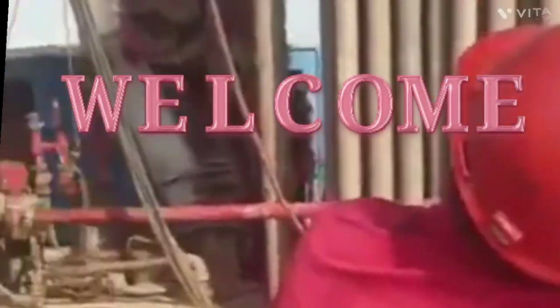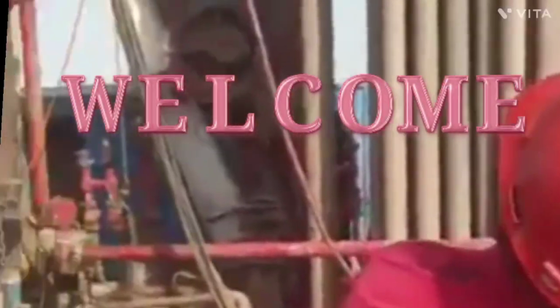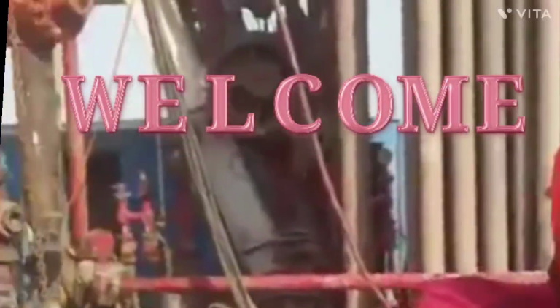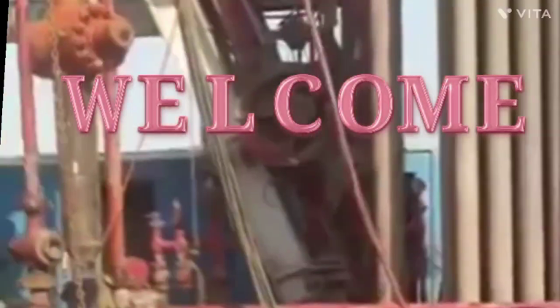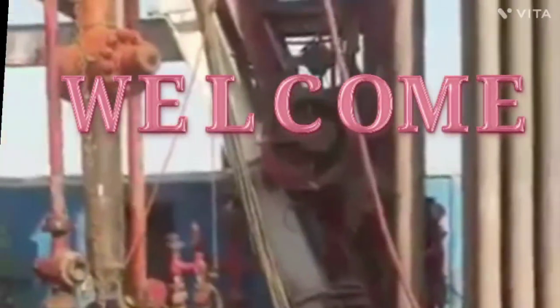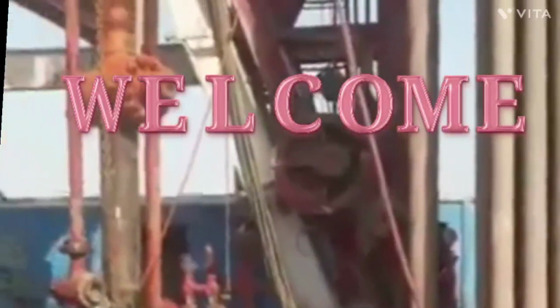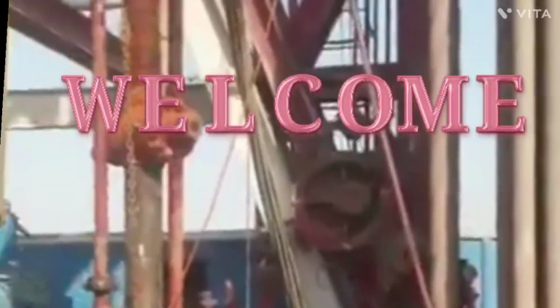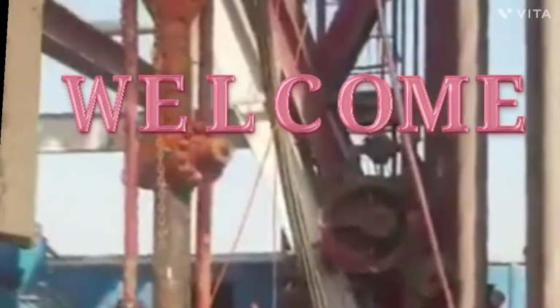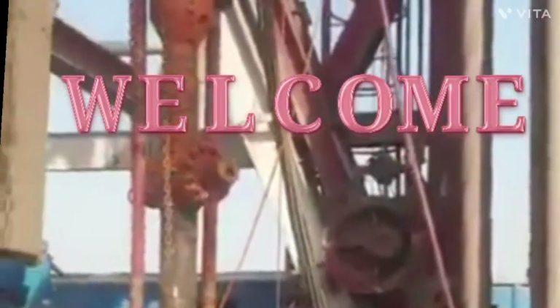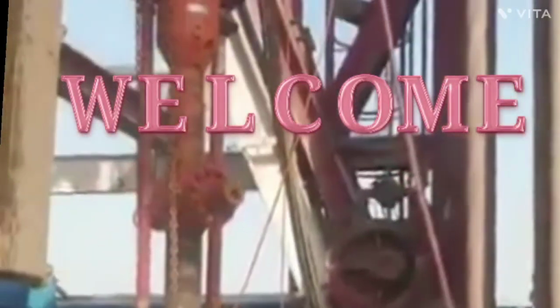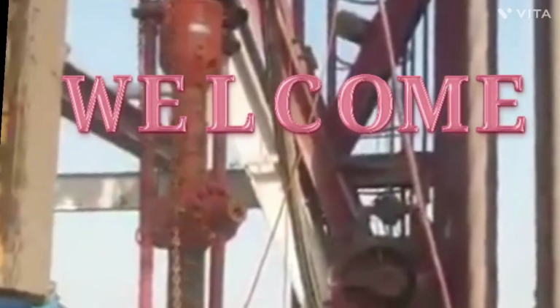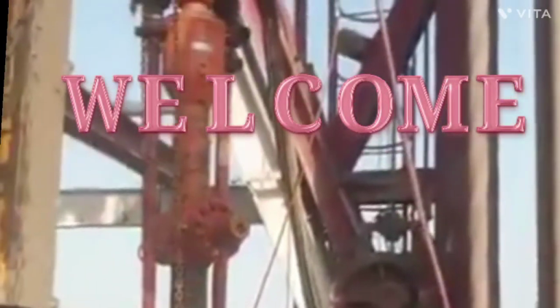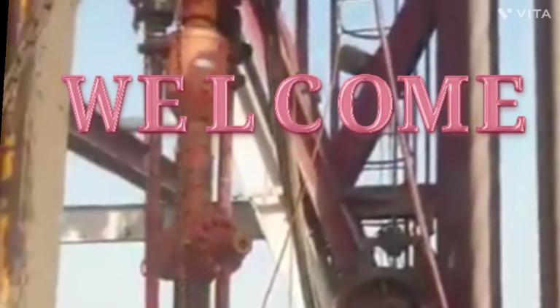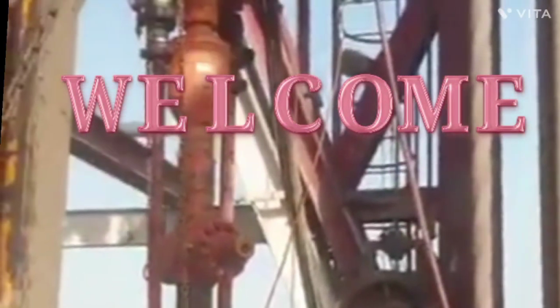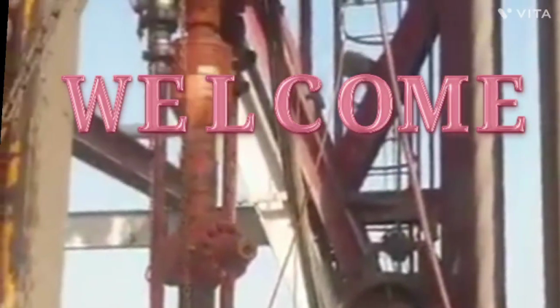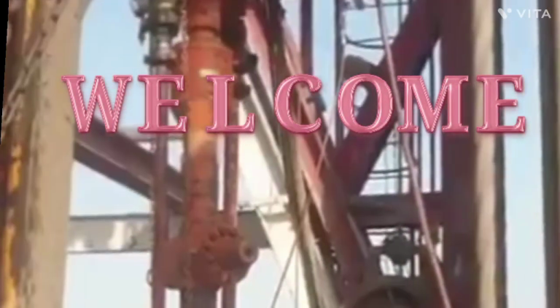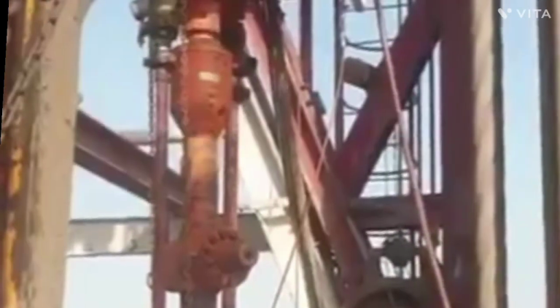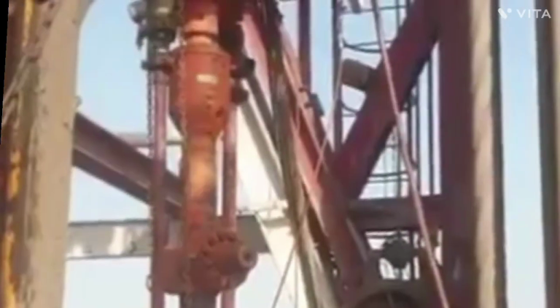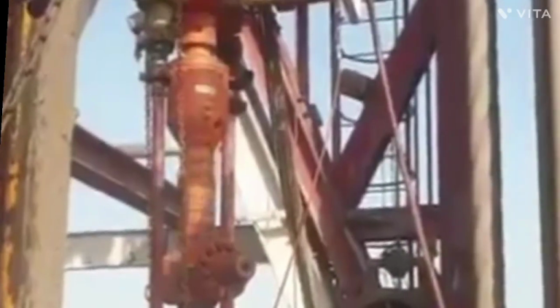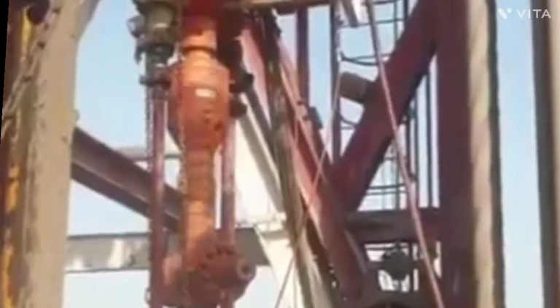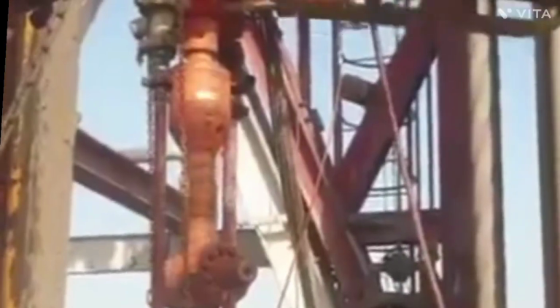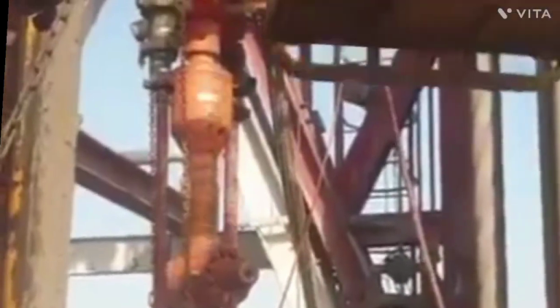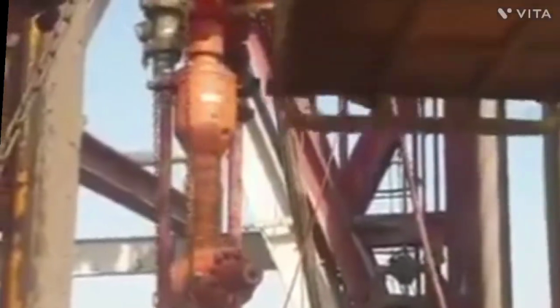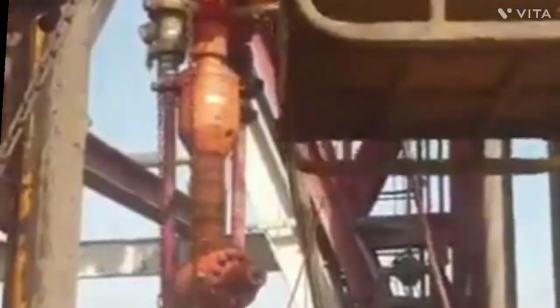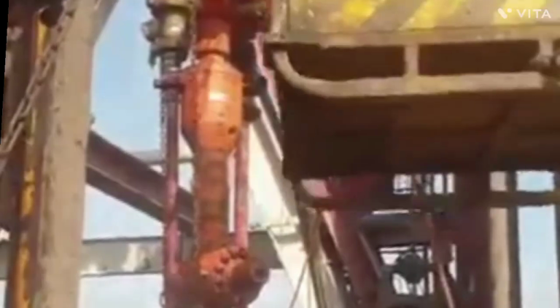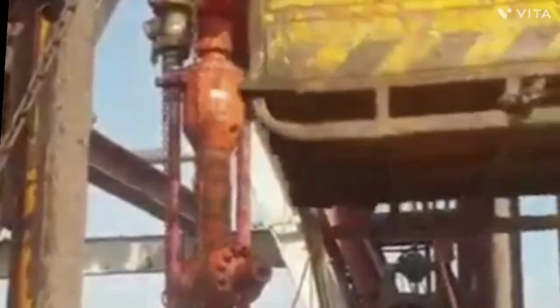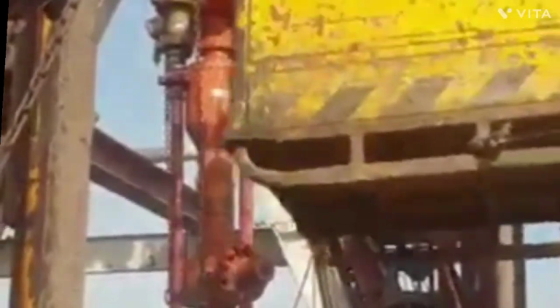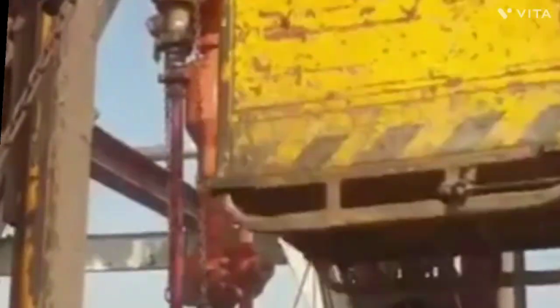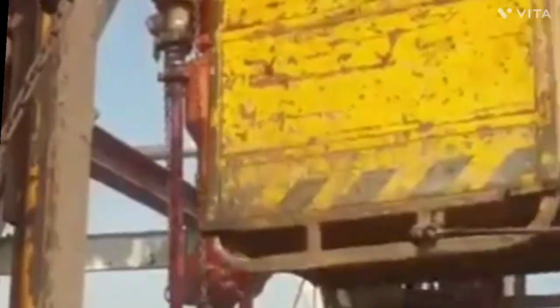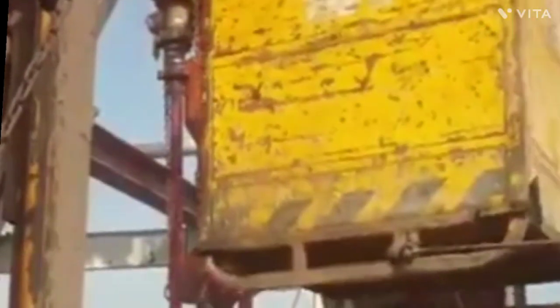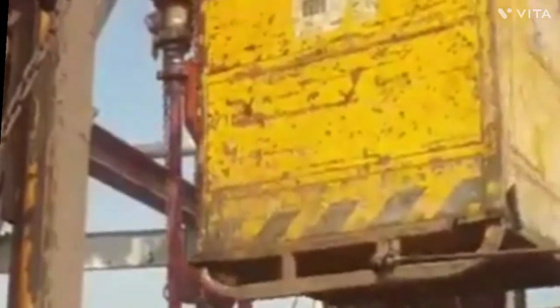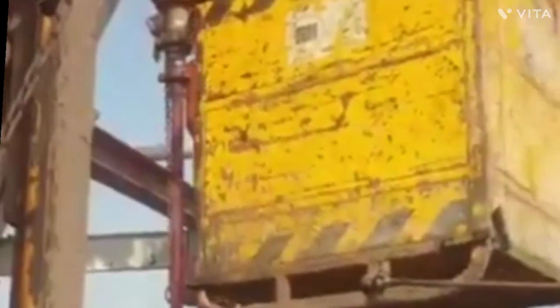Welcome to Oilfield Insight TV. Today's topic is coil tubing in the oil and gas industry.